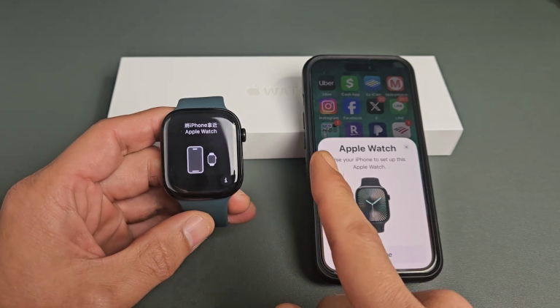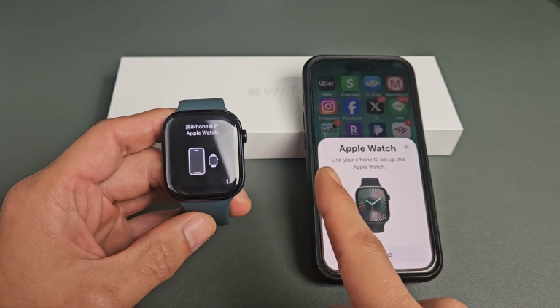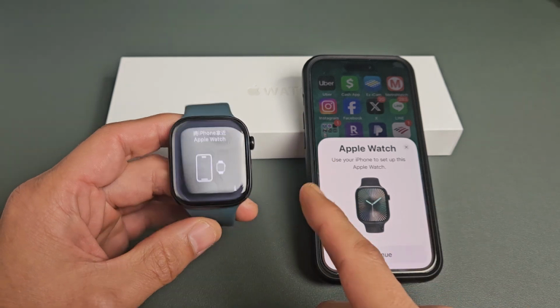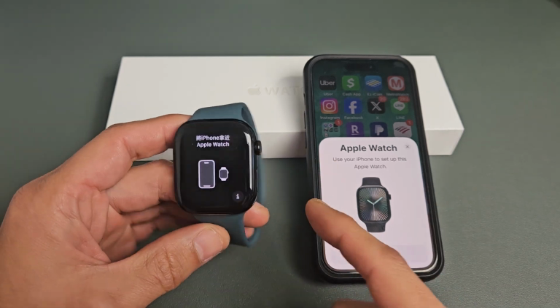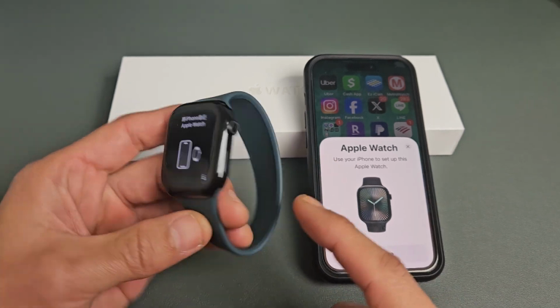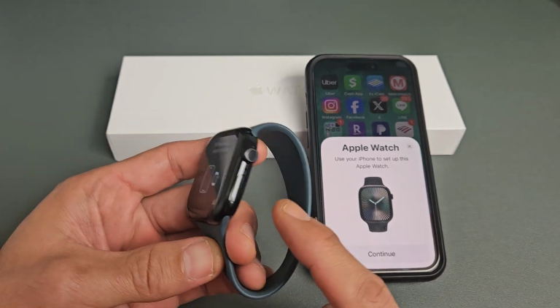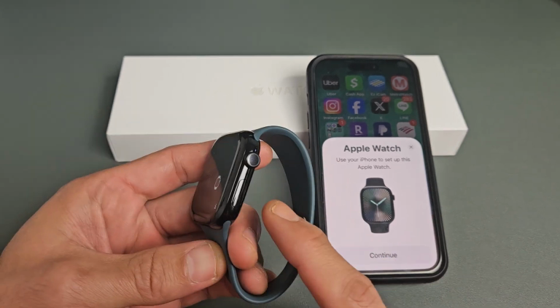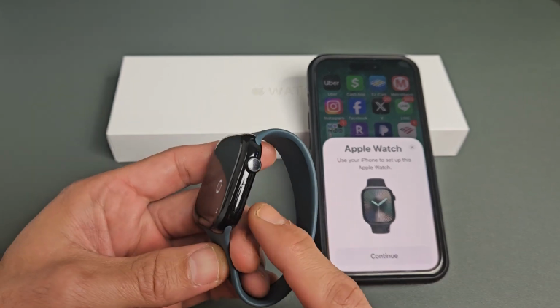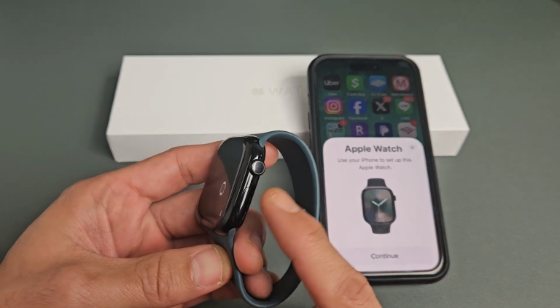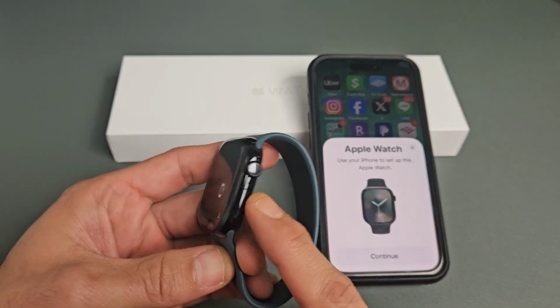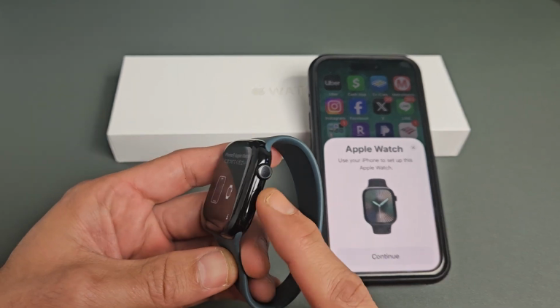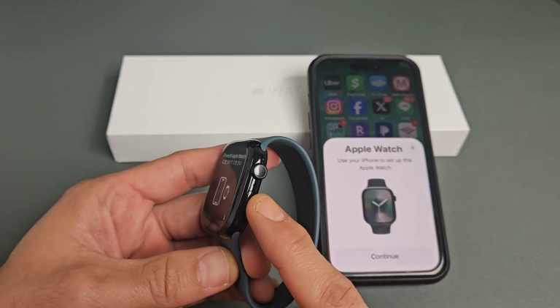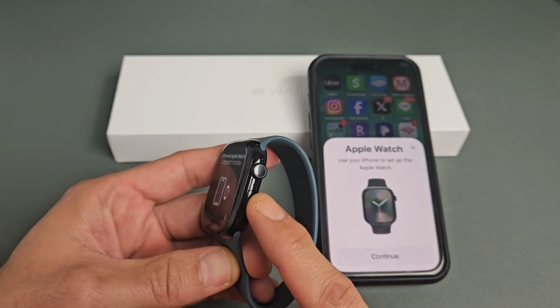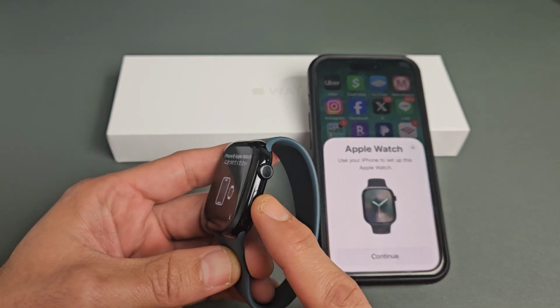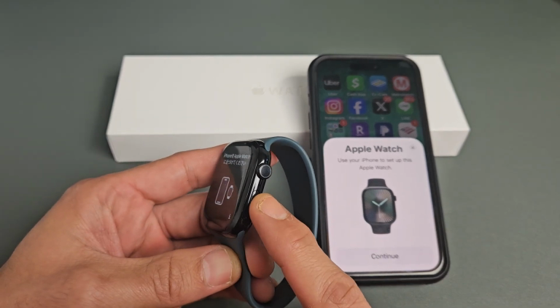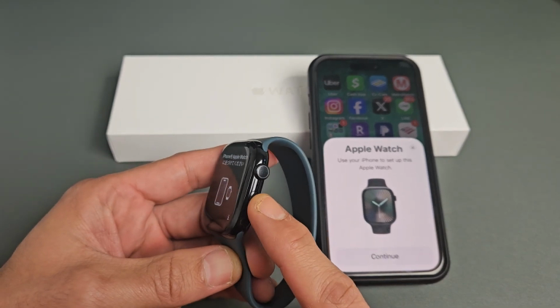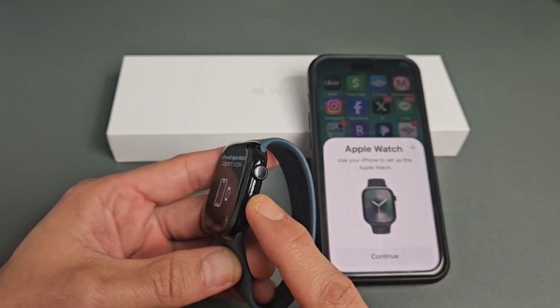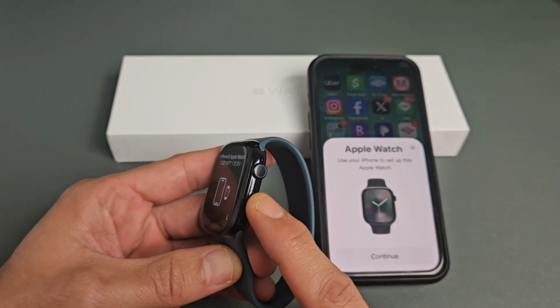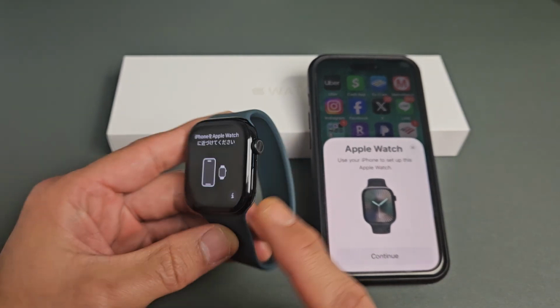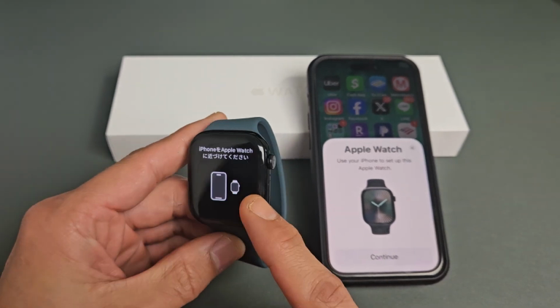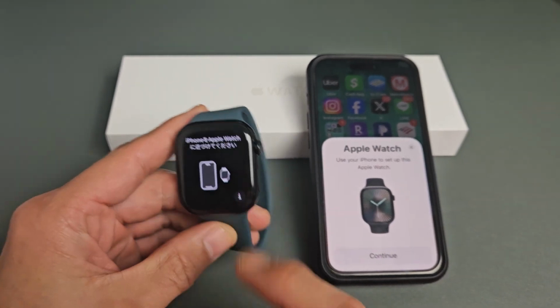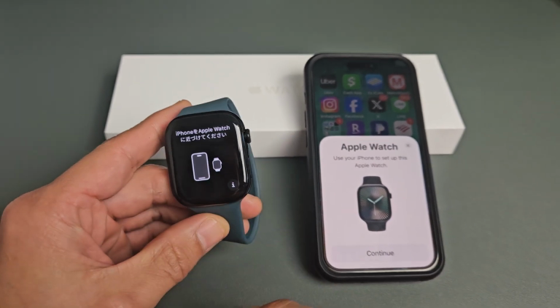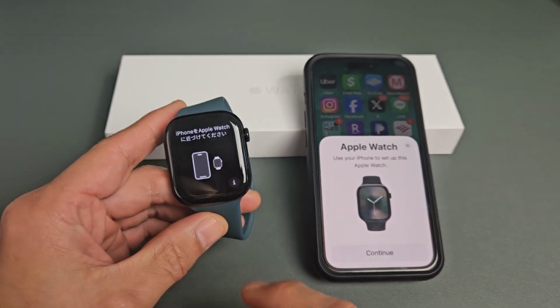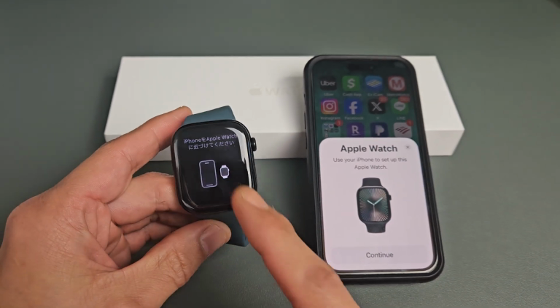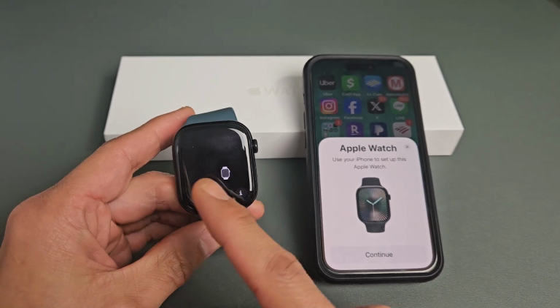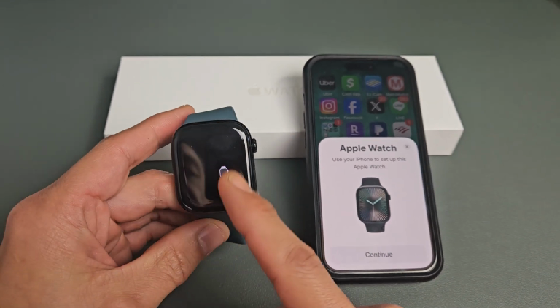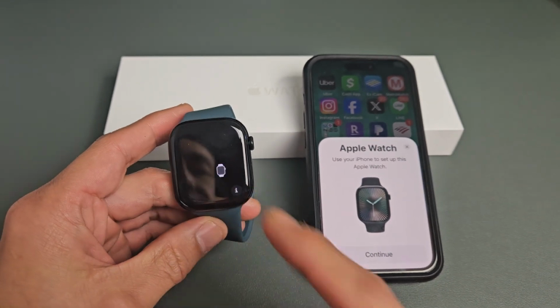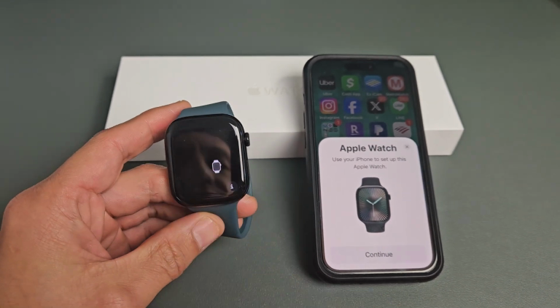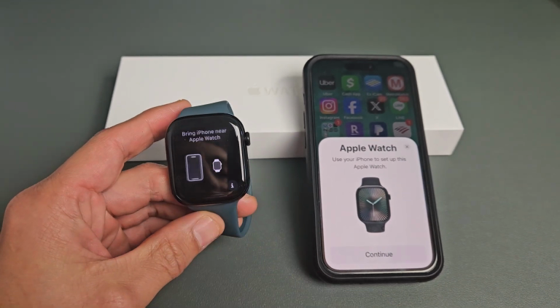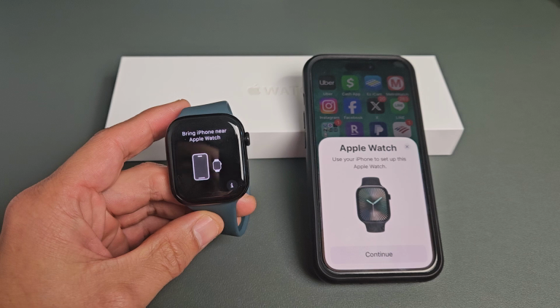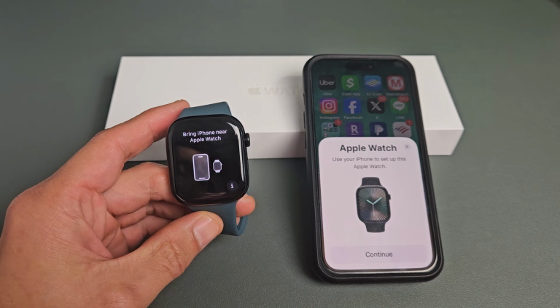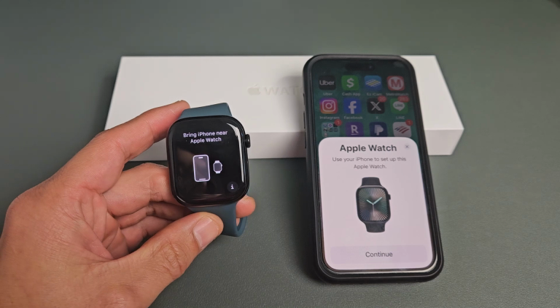First thing is turn it on. Just press and hold that button. Keep holding until it turns on and you should be on this screen here.